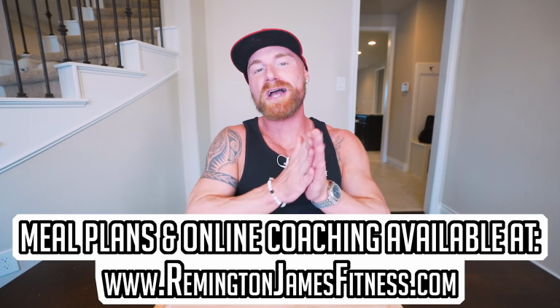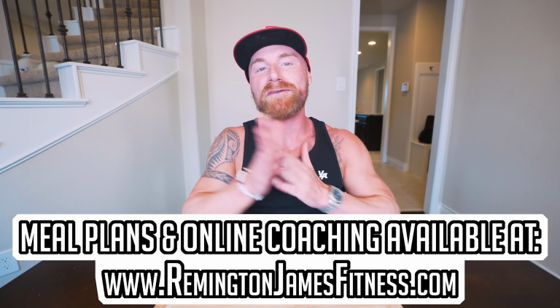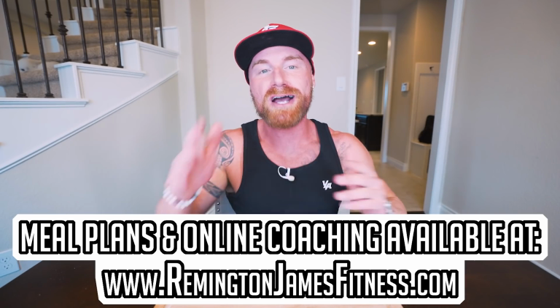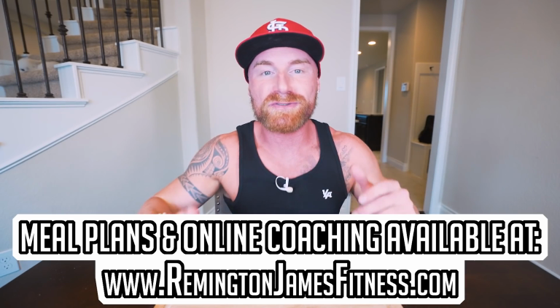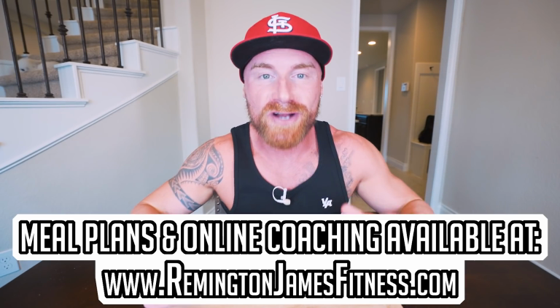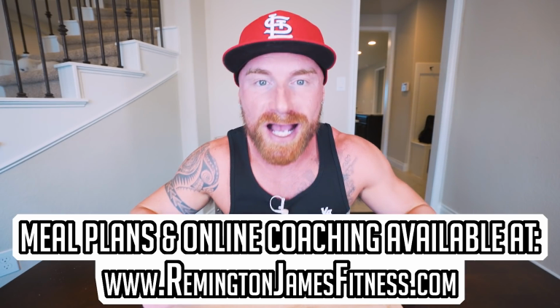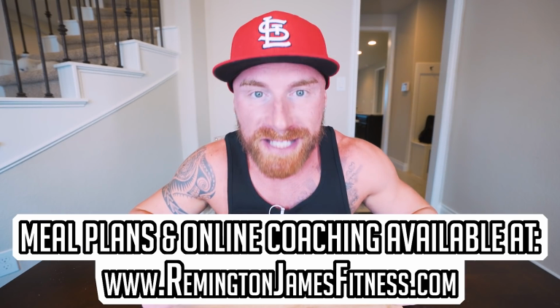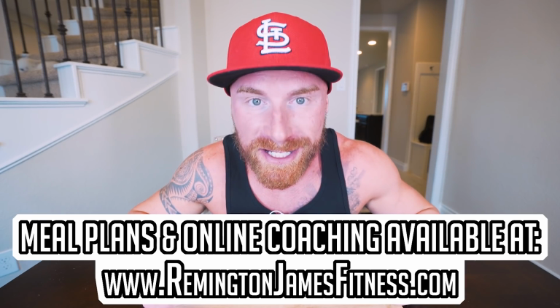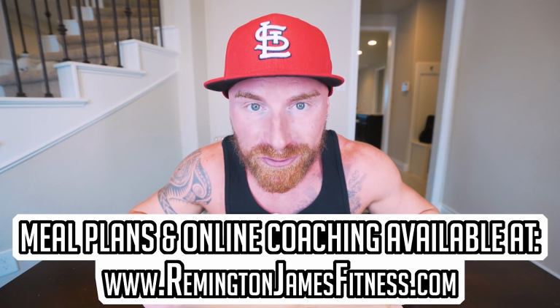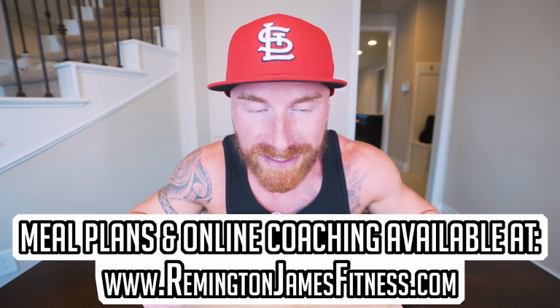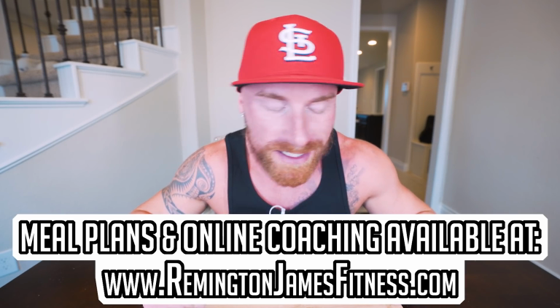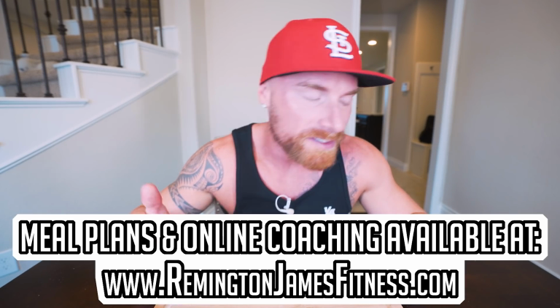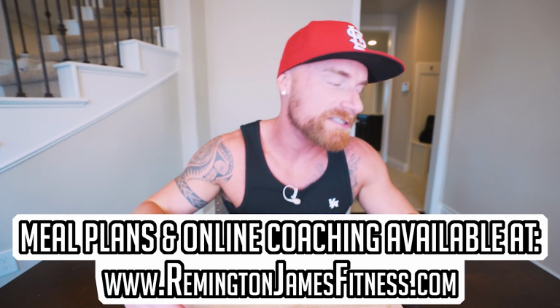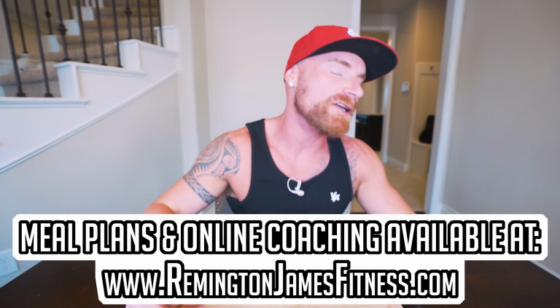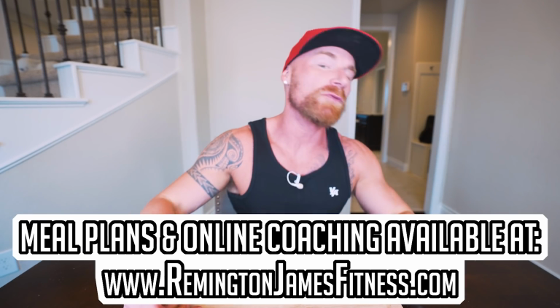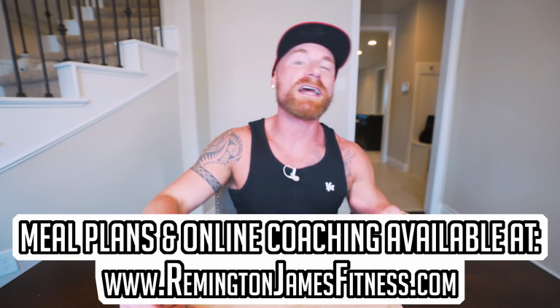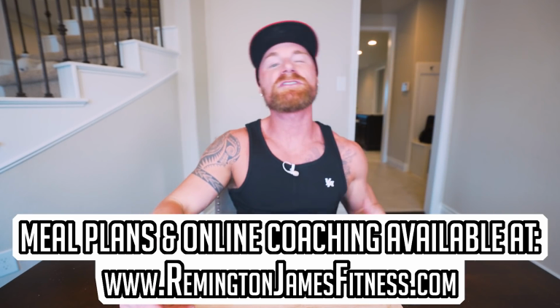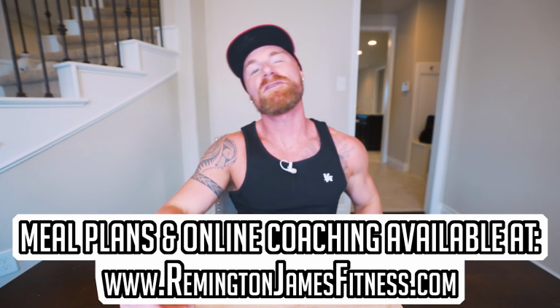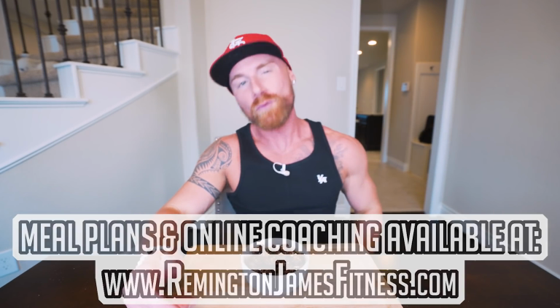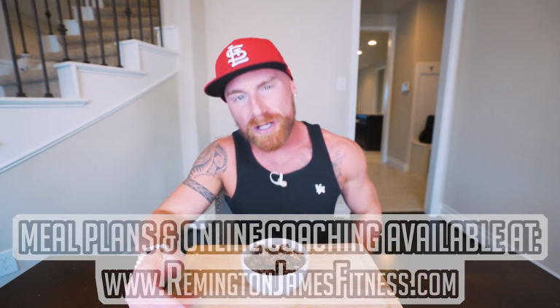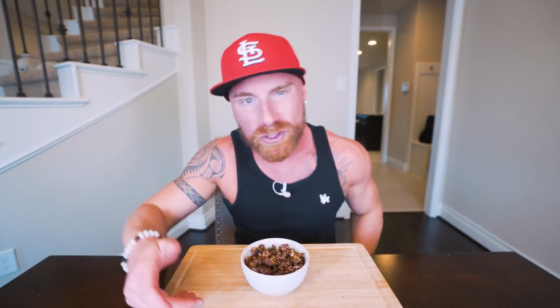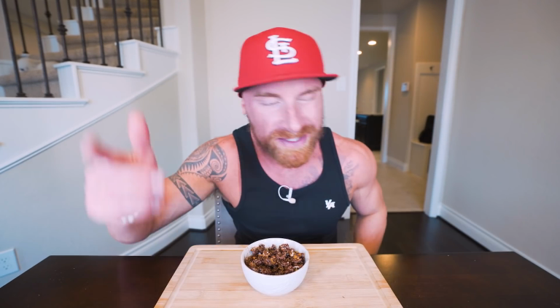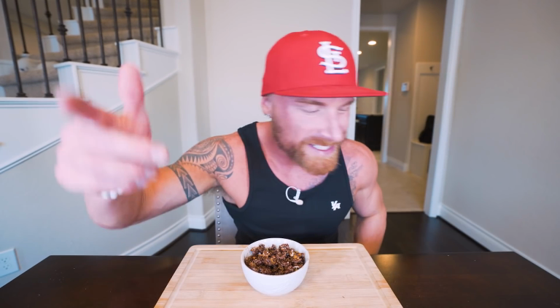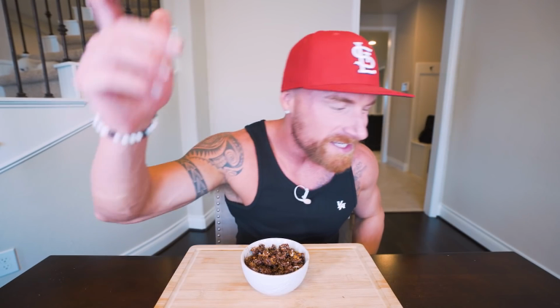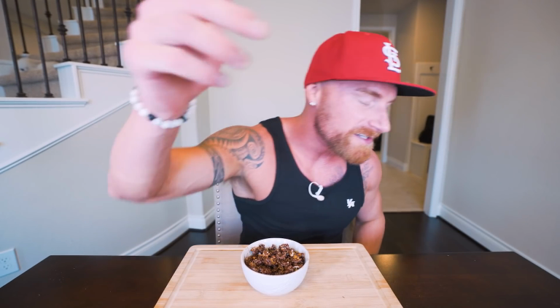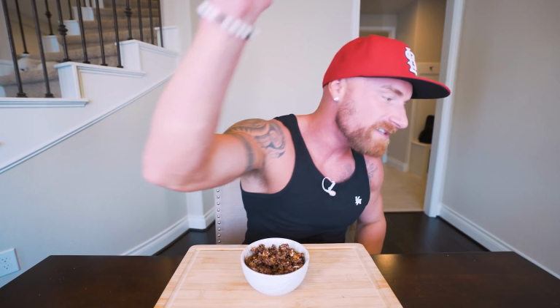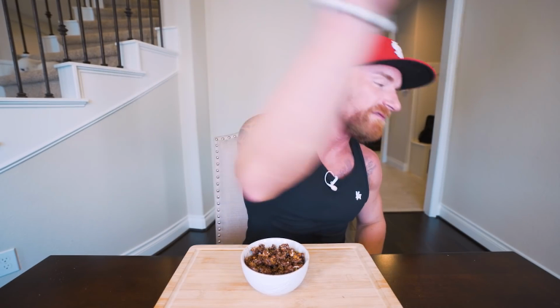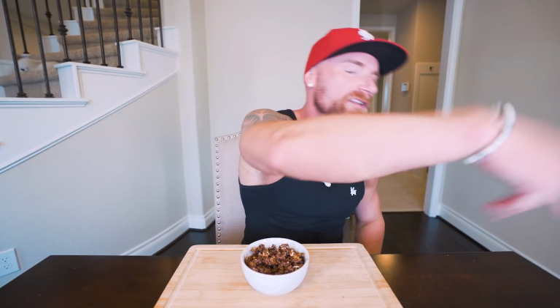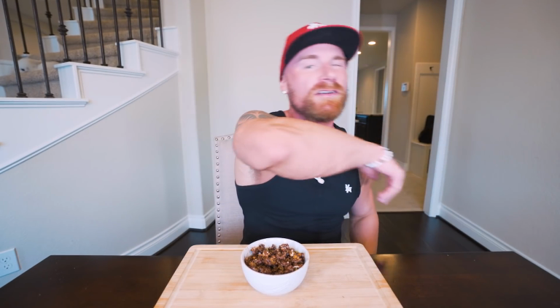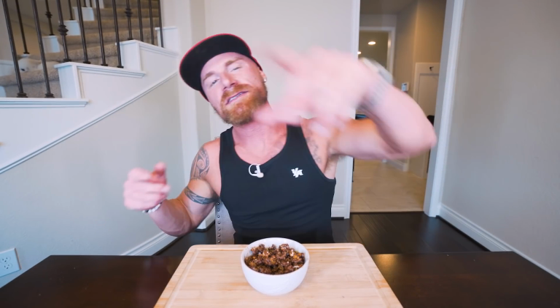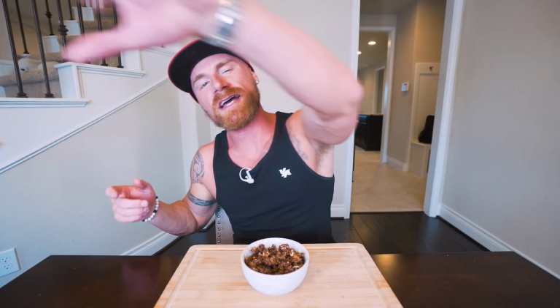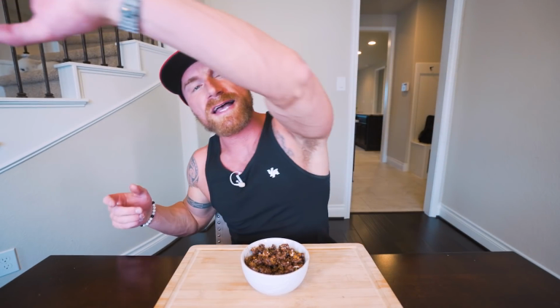Subscribe if you're not subscribed. And until next time, ladies and gentlemen, I'll see you every one of you at the next video. See you guys.